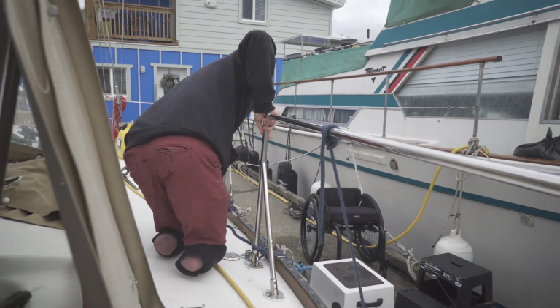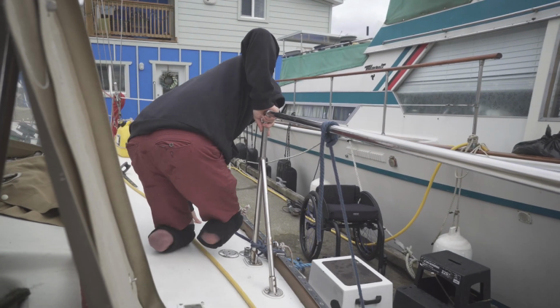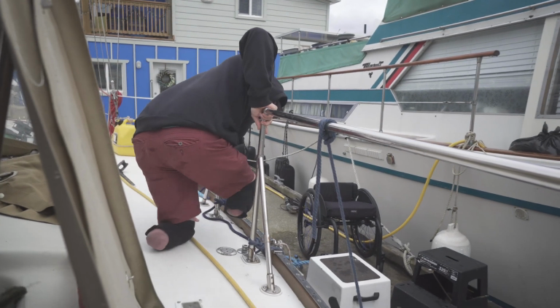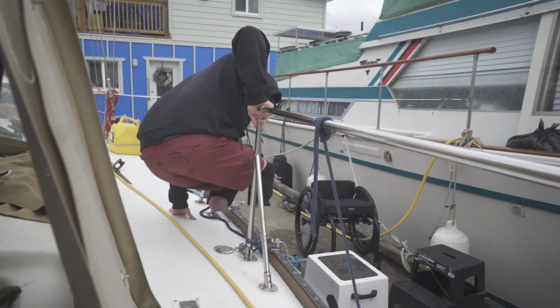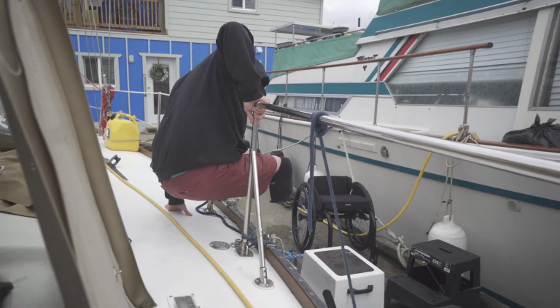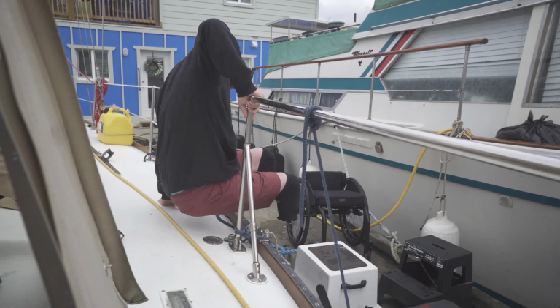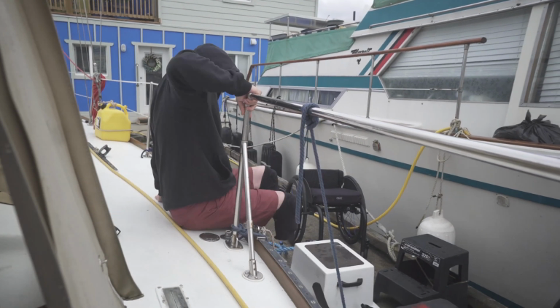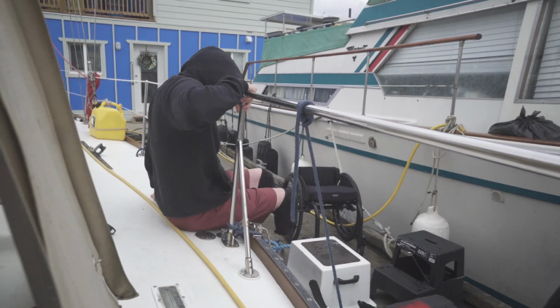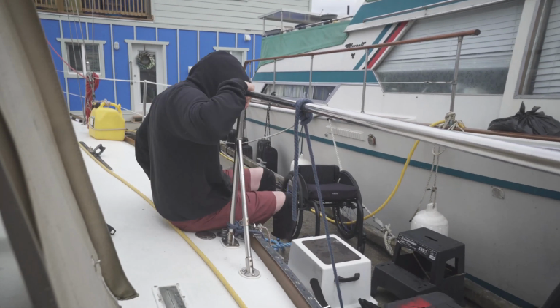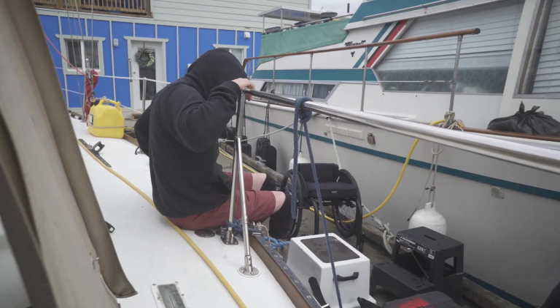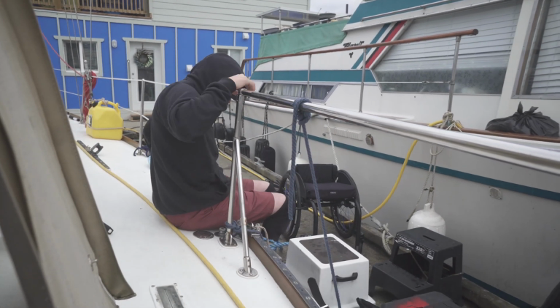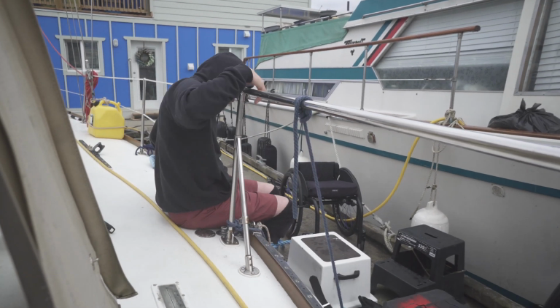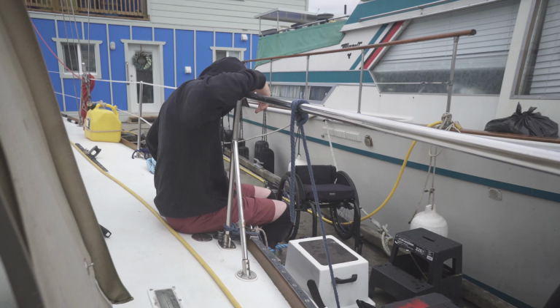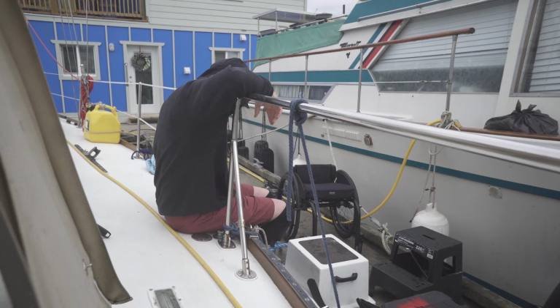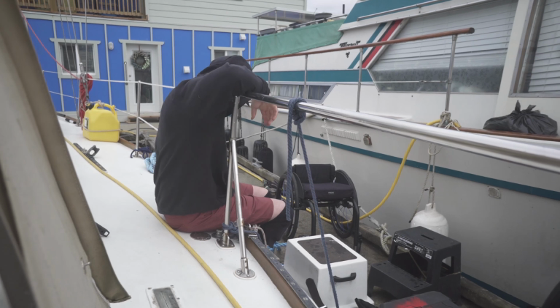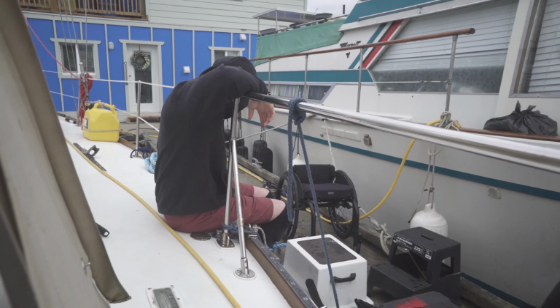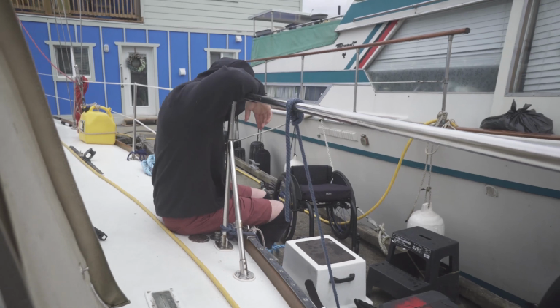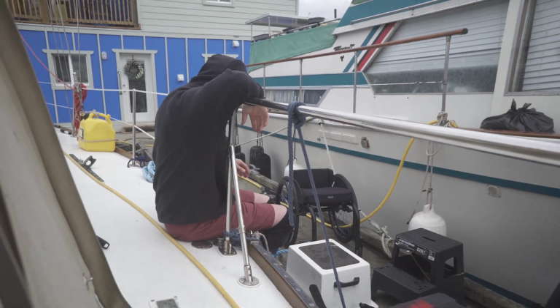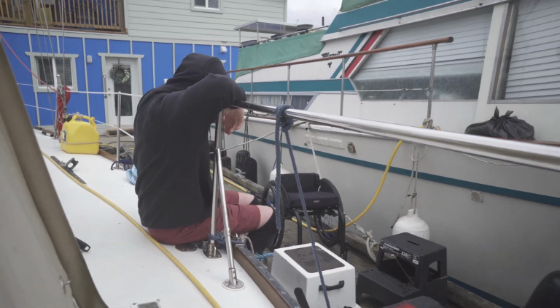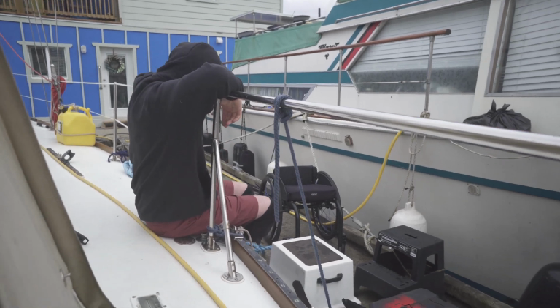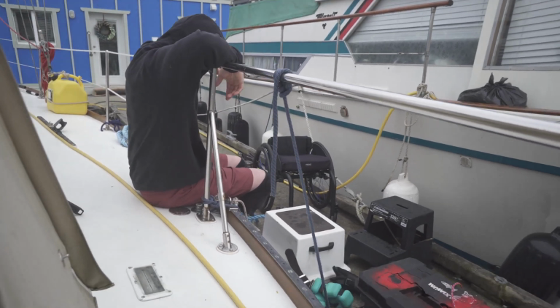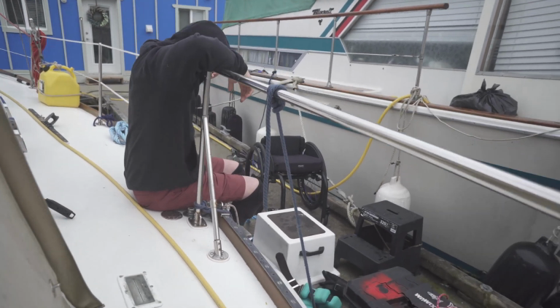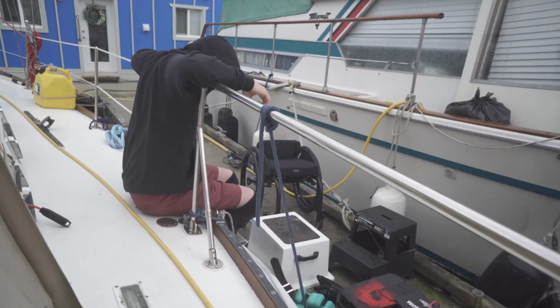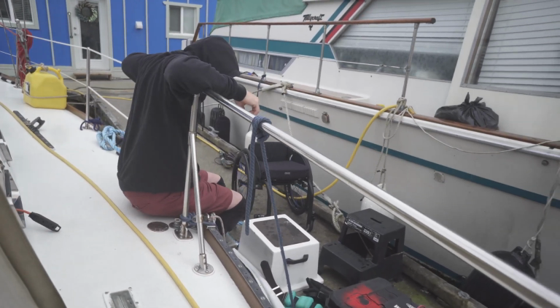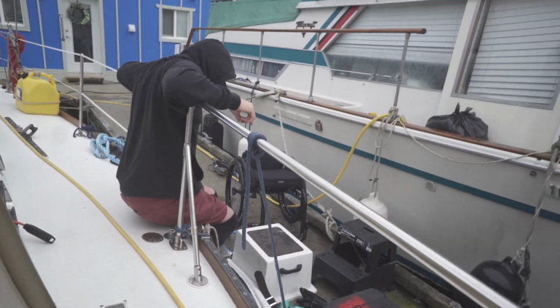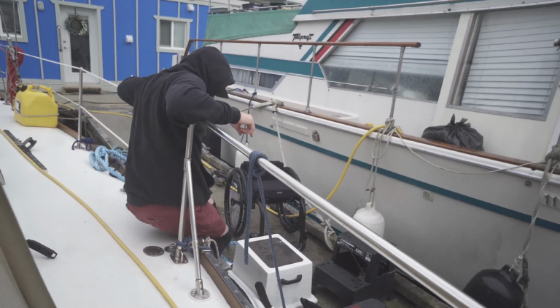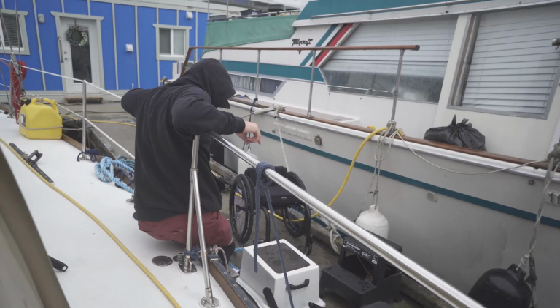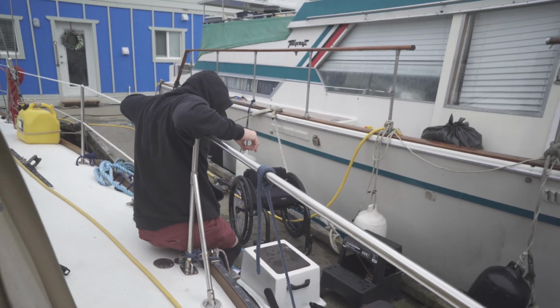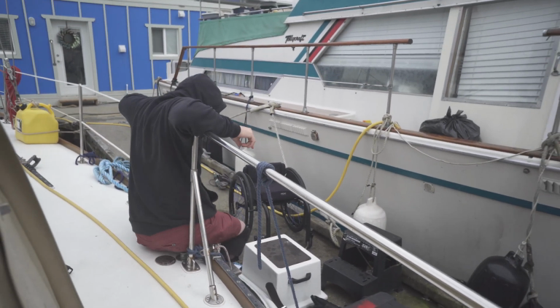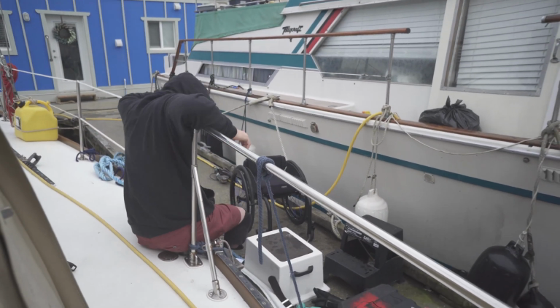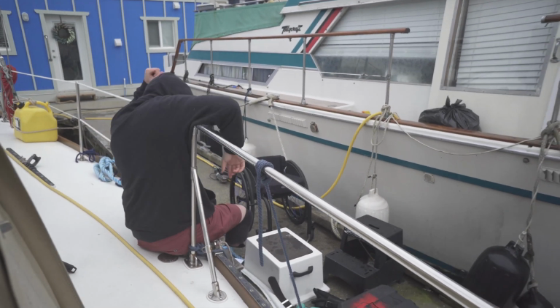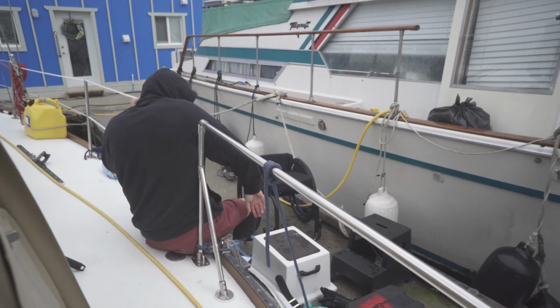We've got to cut some more railing — the last piece was a little bit too long, so I'm going to go over to the shop.